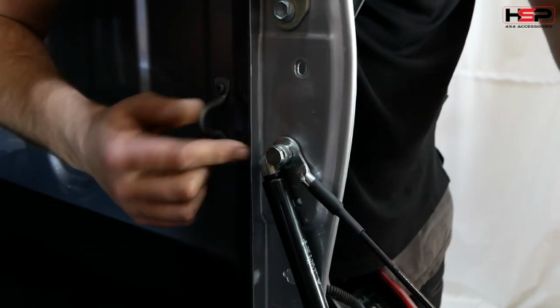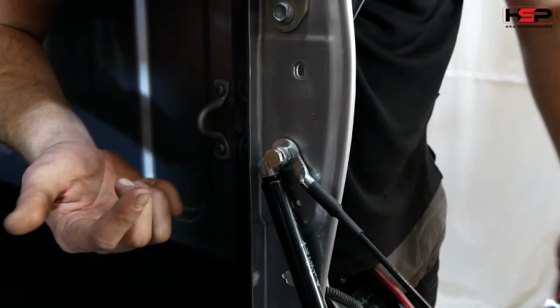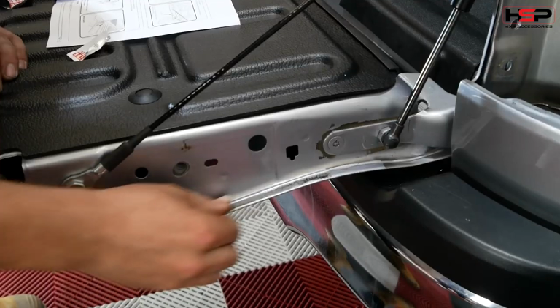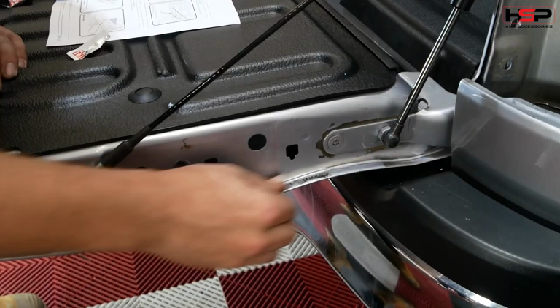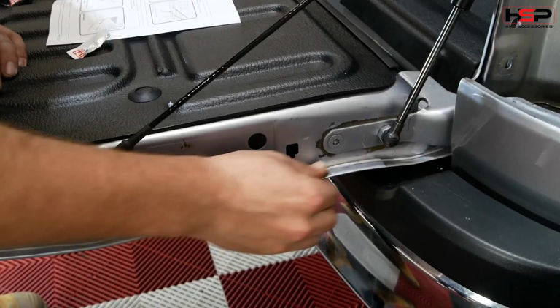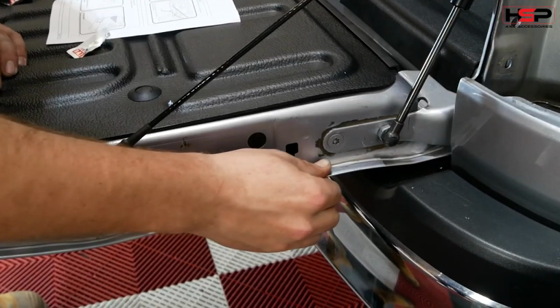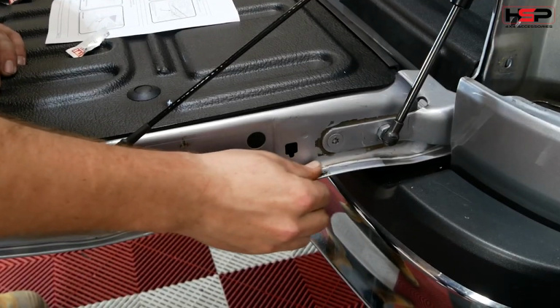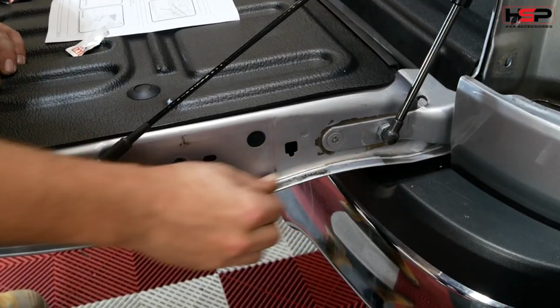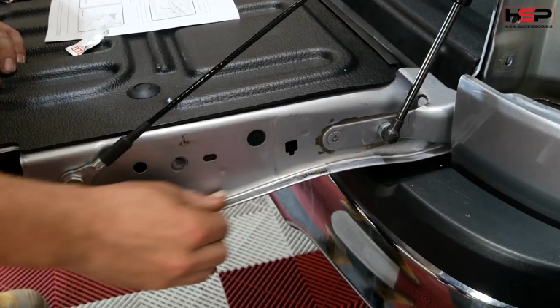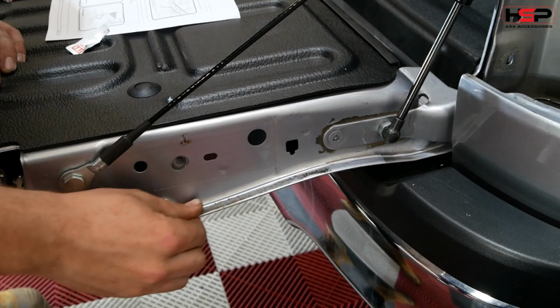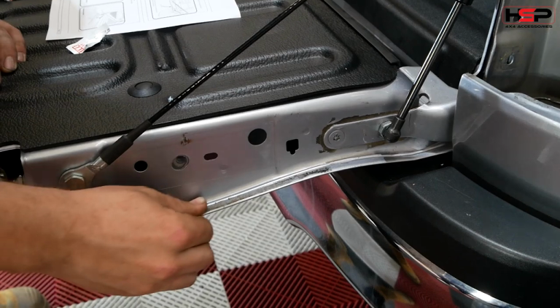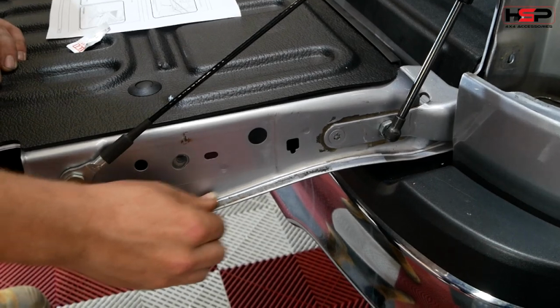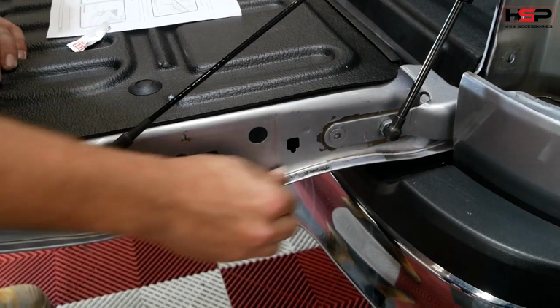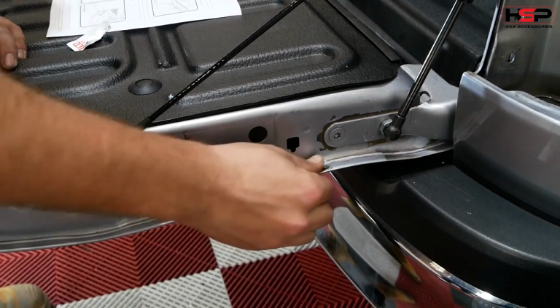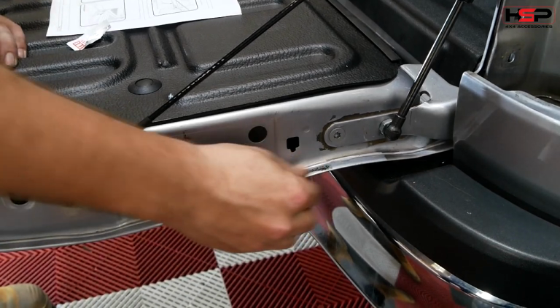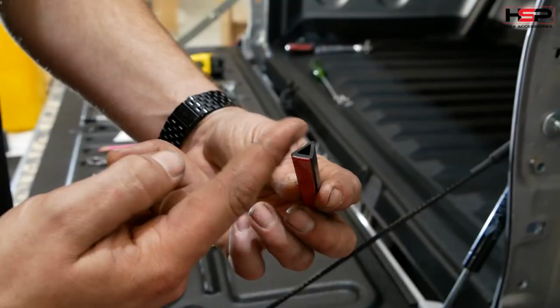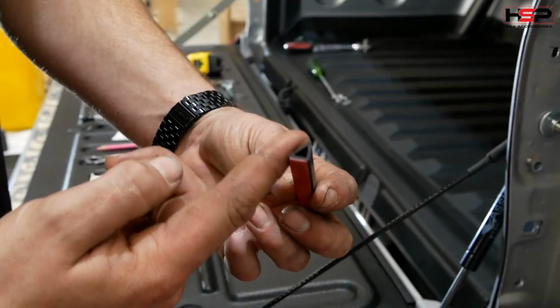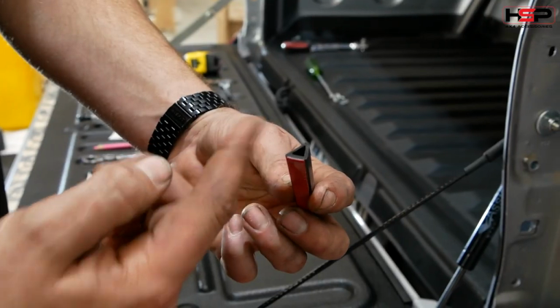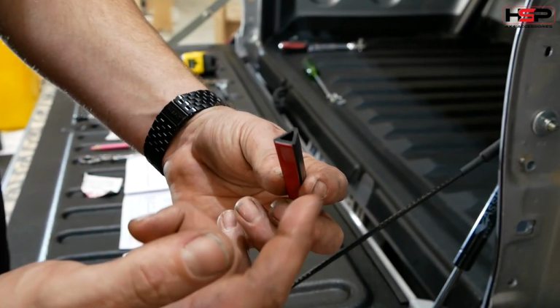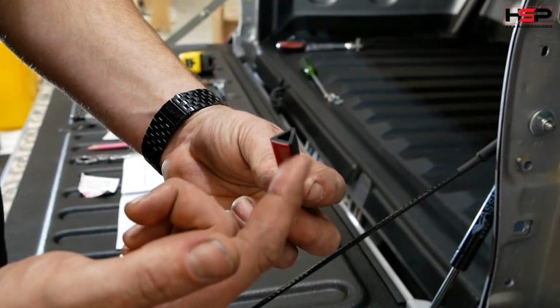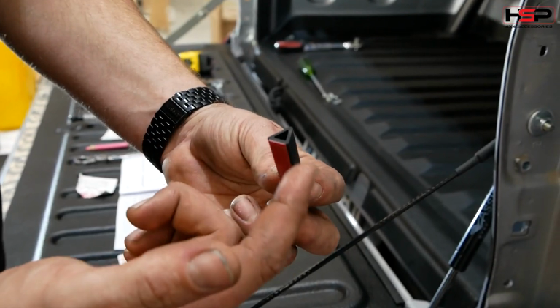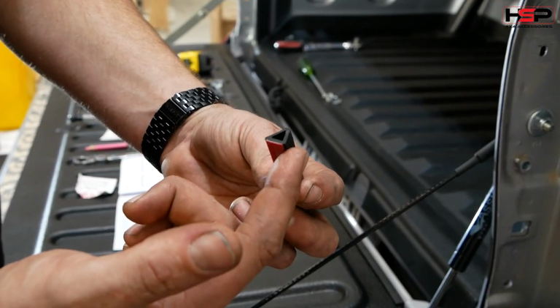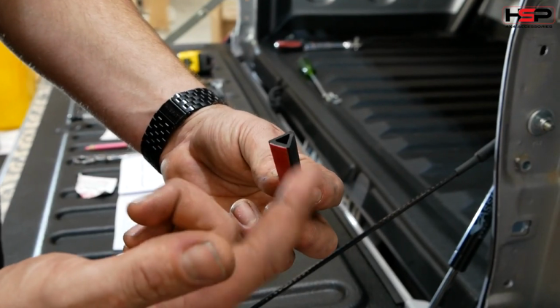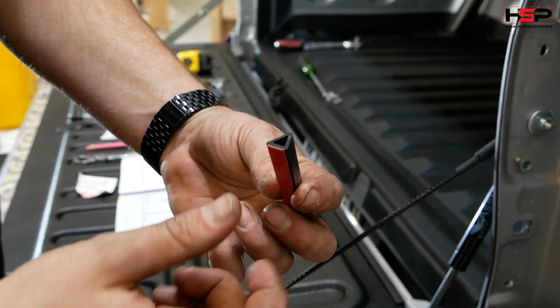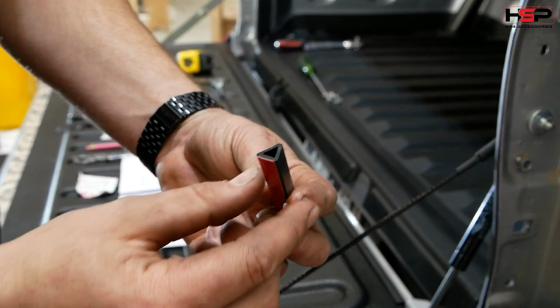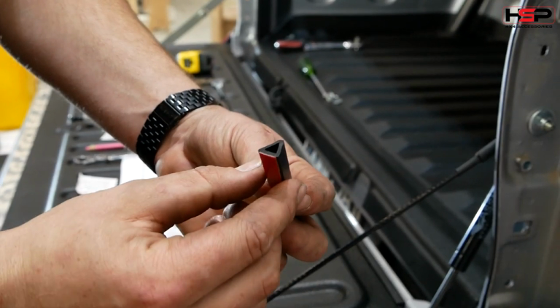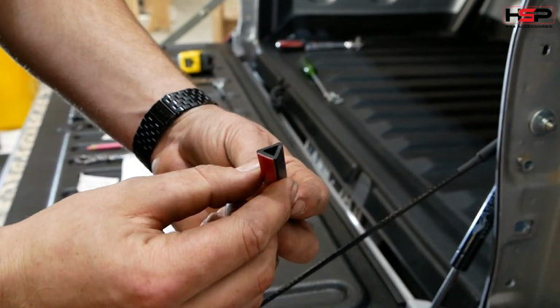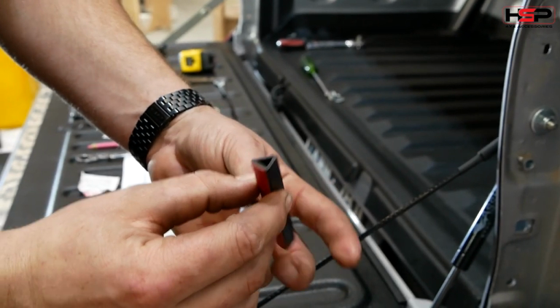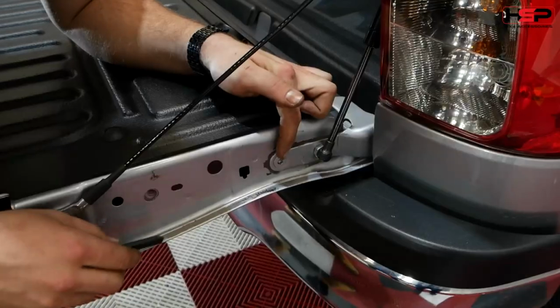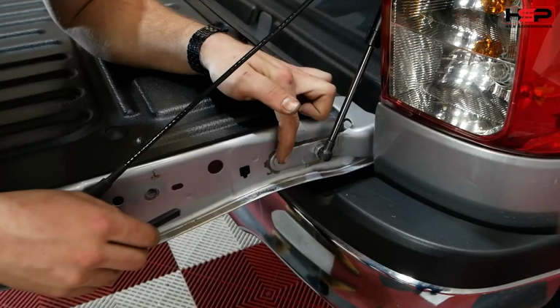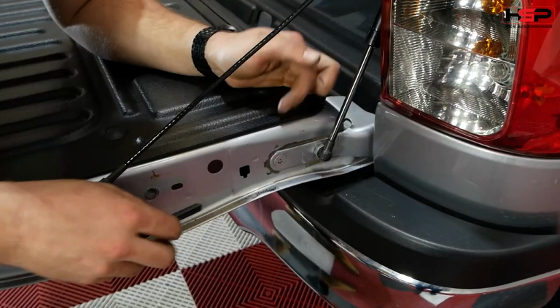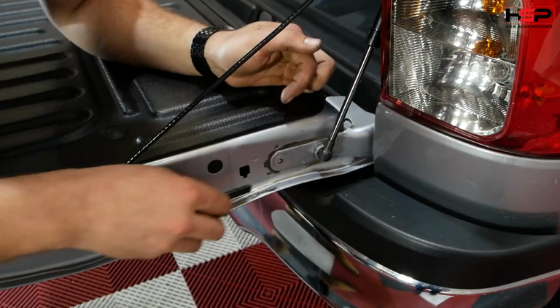It is recommended to use some Loctite when fitting the strut locking bolt, and not to use power tools when fastening. Clean the area with an alcohol wipe, then apply the cable stopper rubber as indicated.